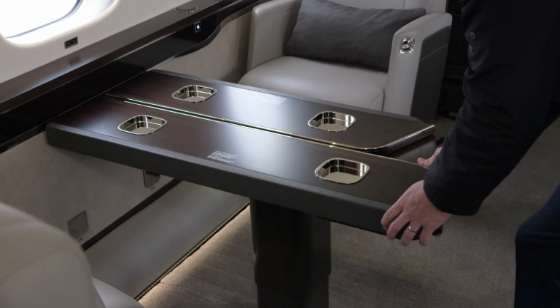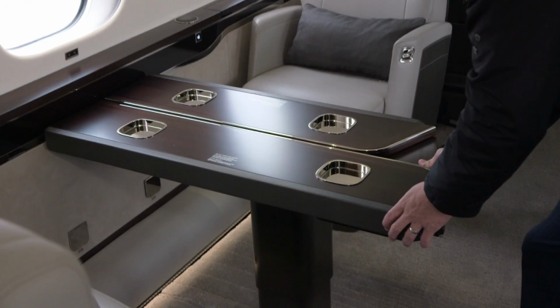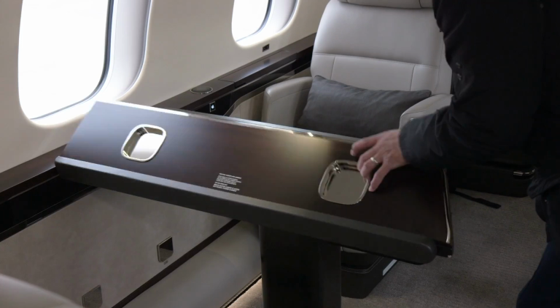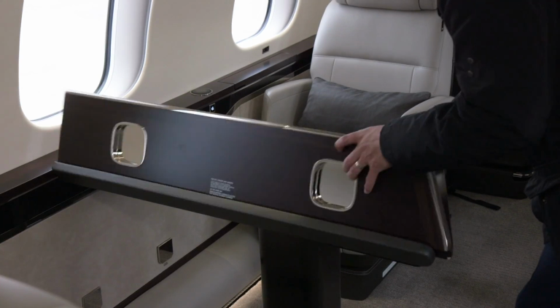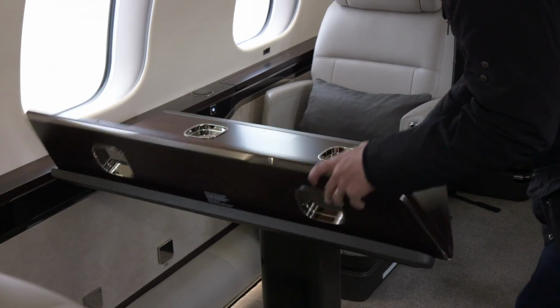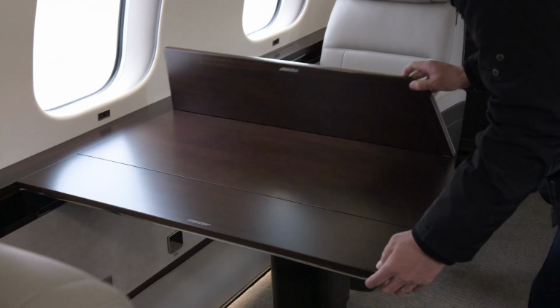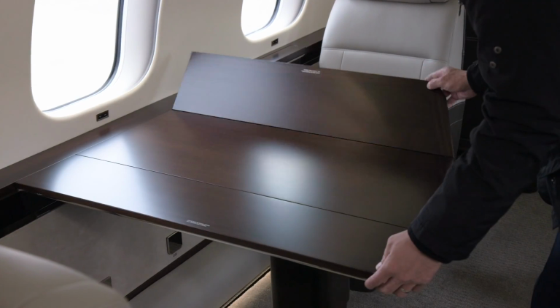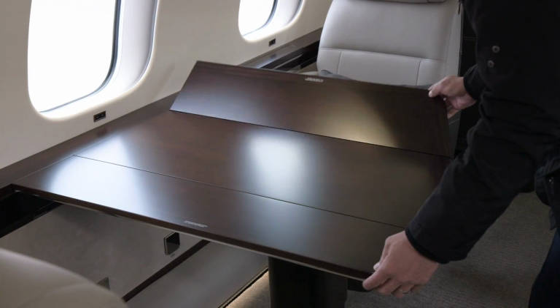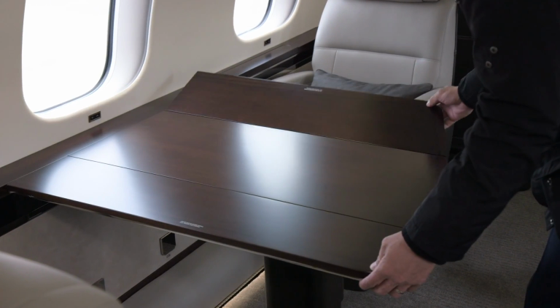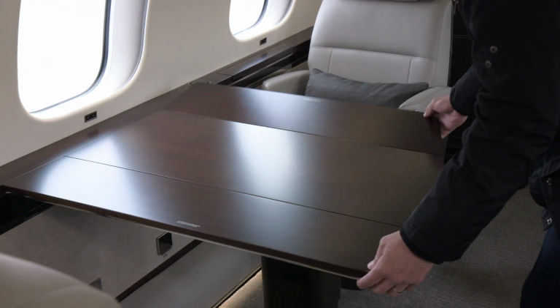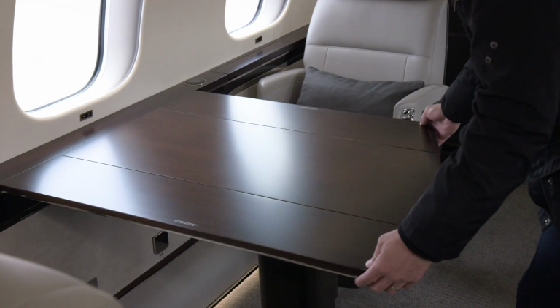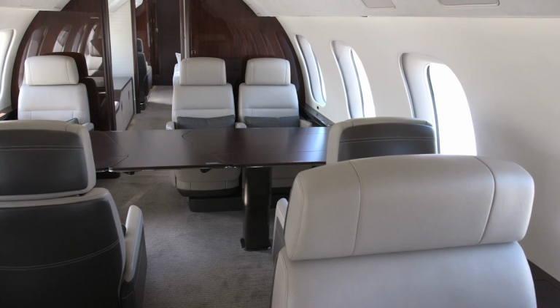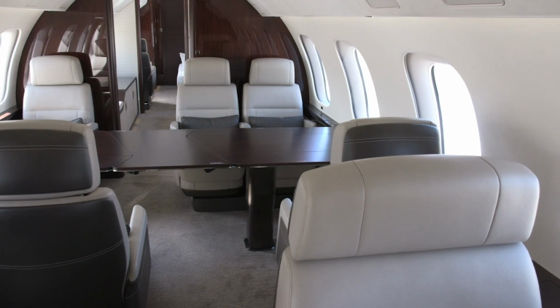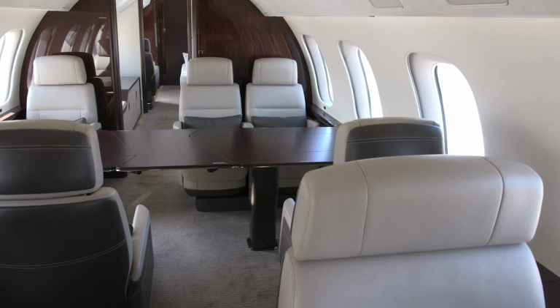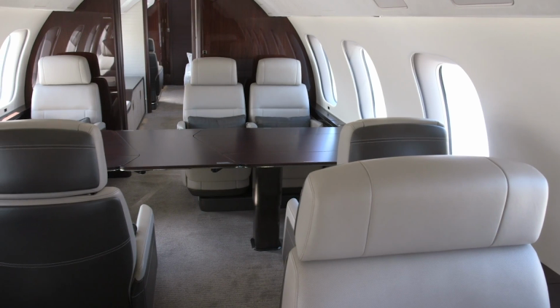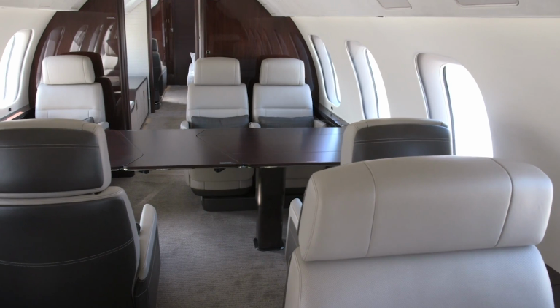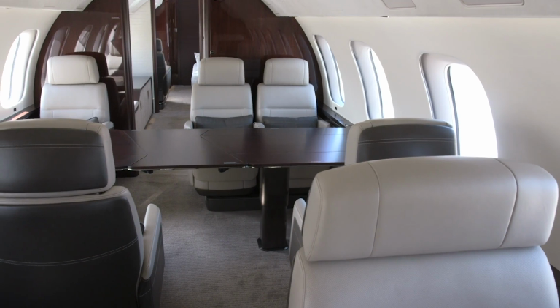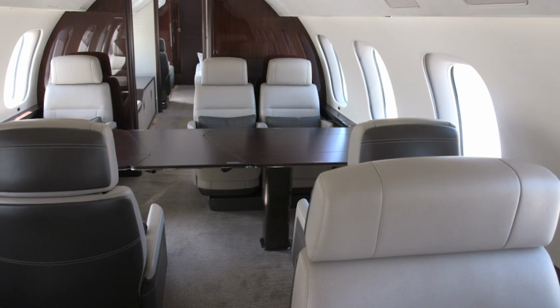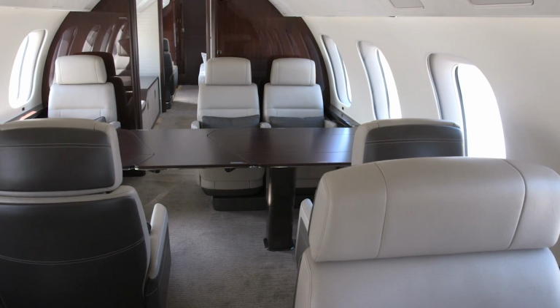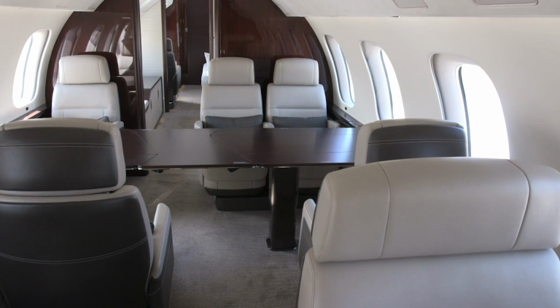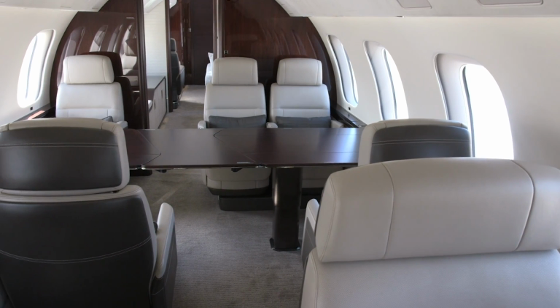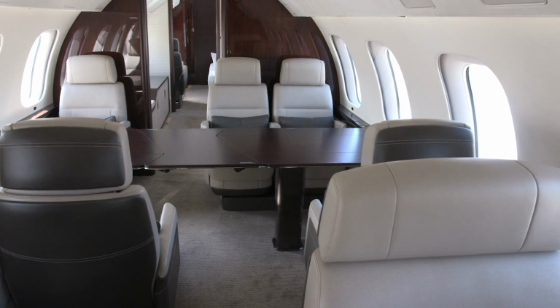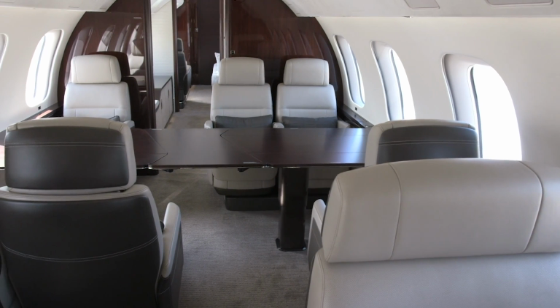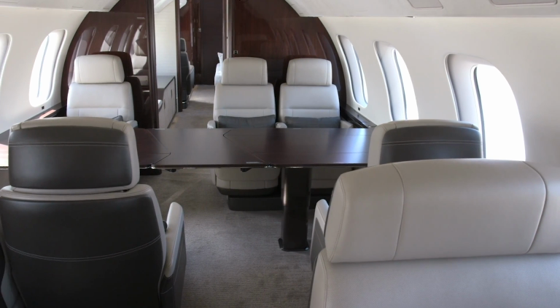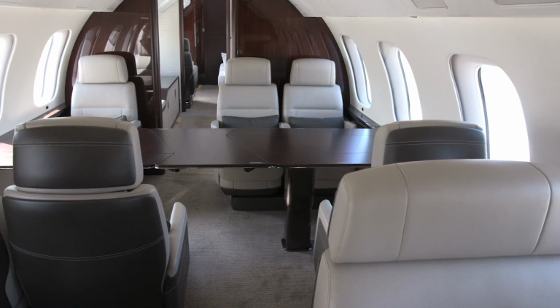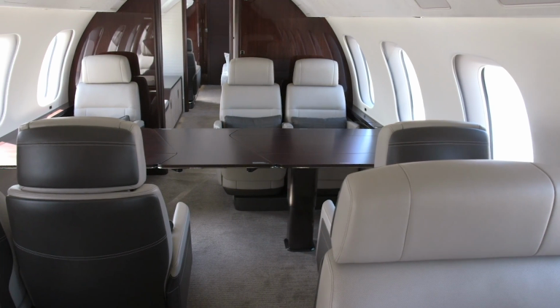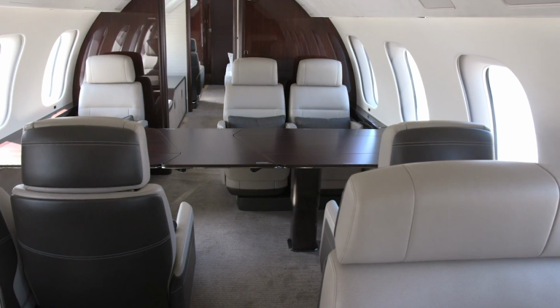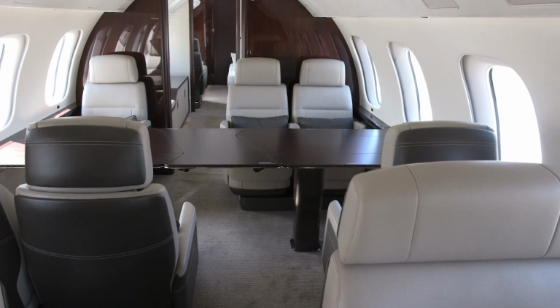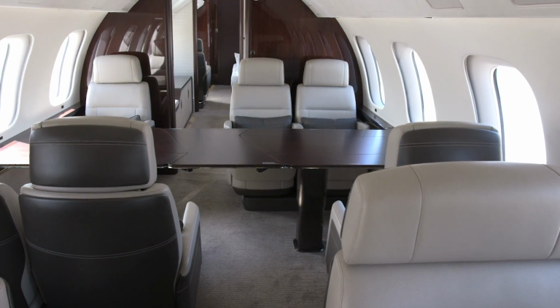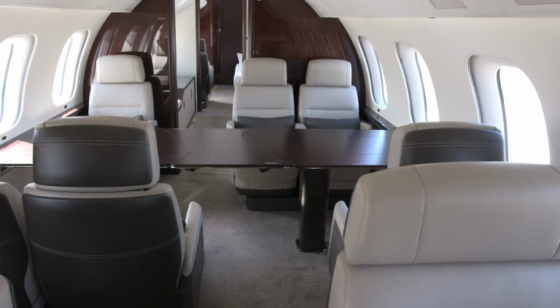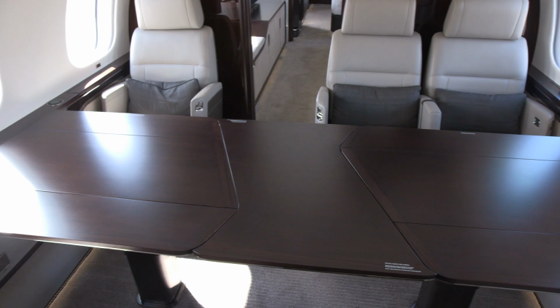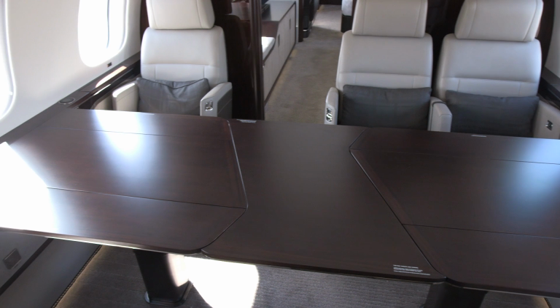Next is the conference suite, offering seating for six and a dining table that can be set up to span the width of the cabin.